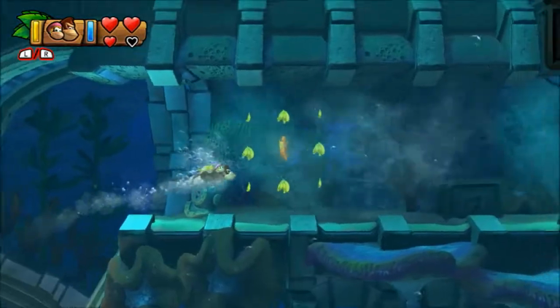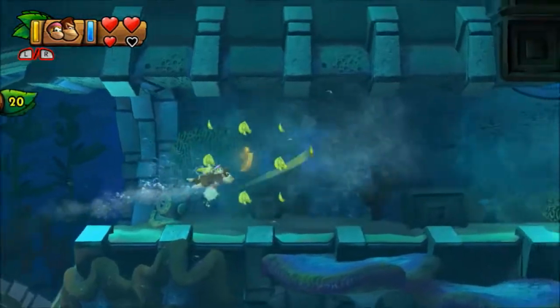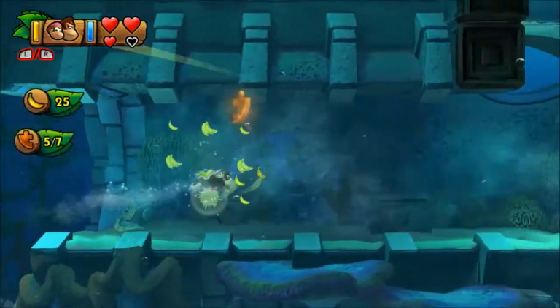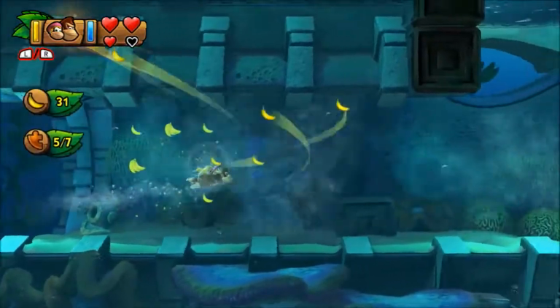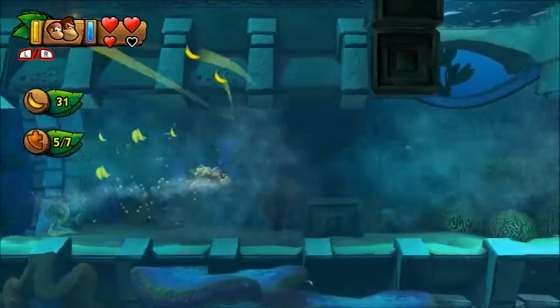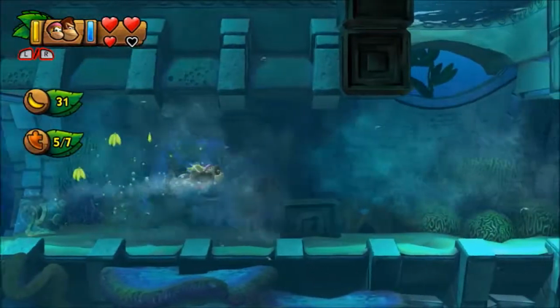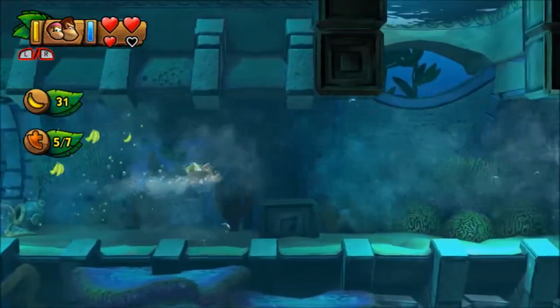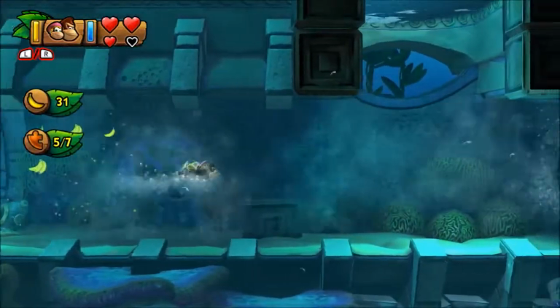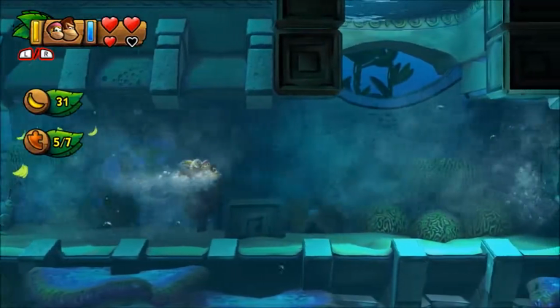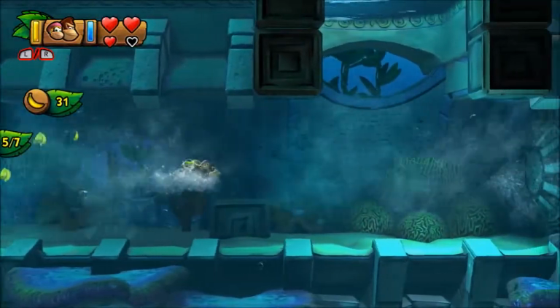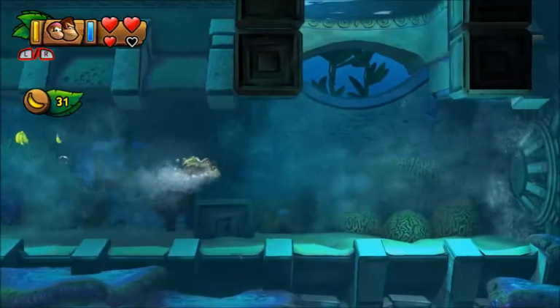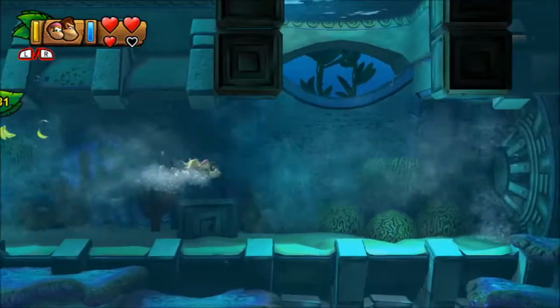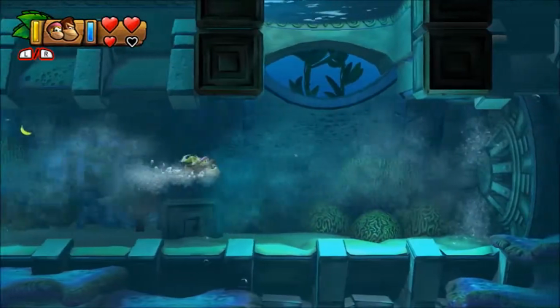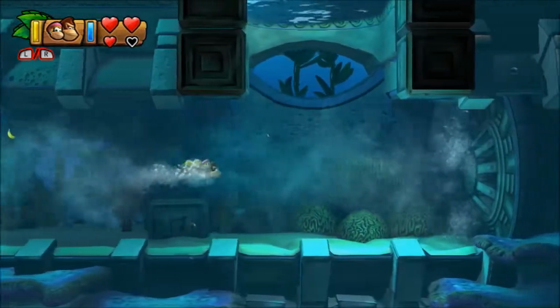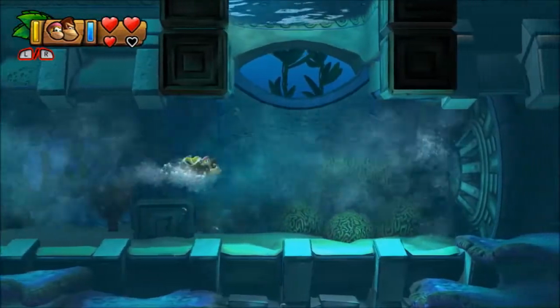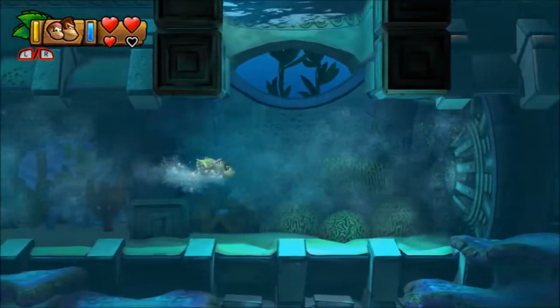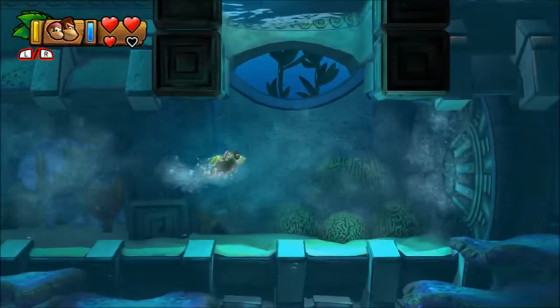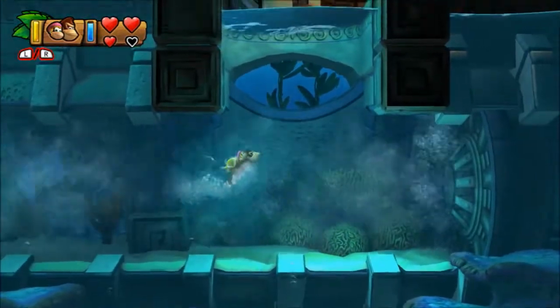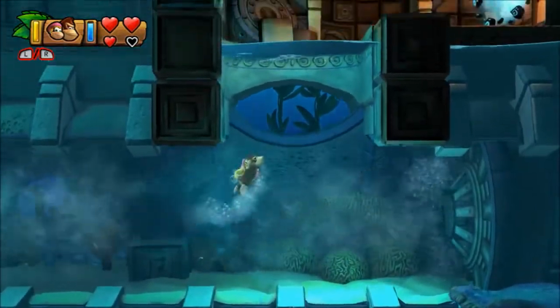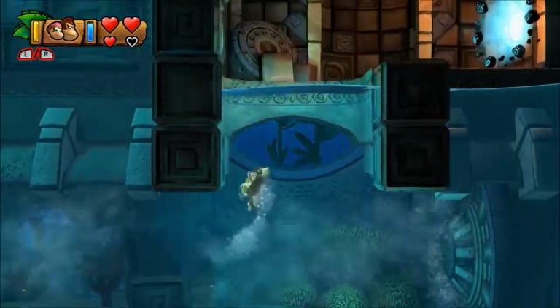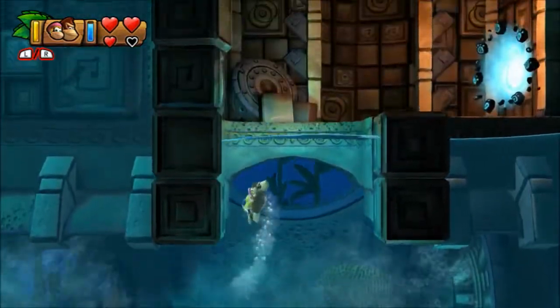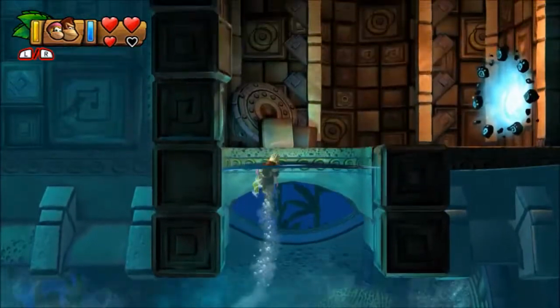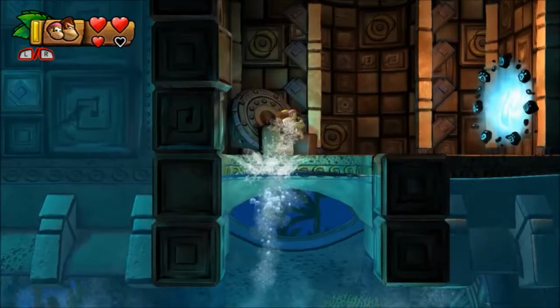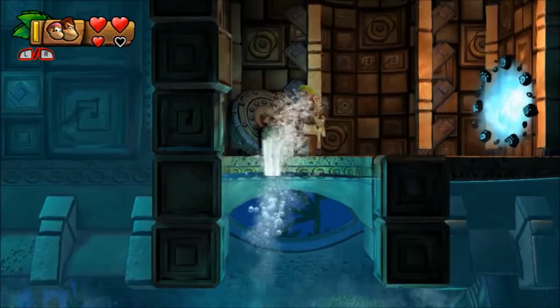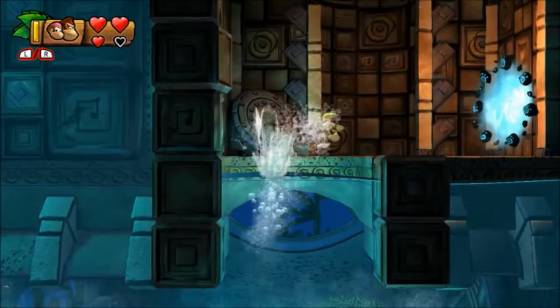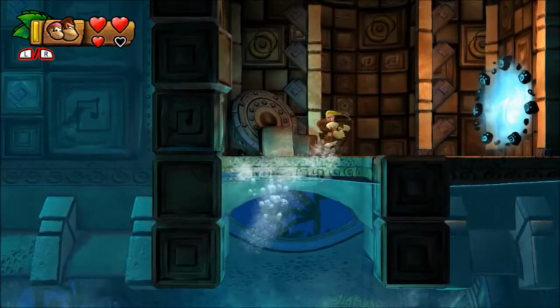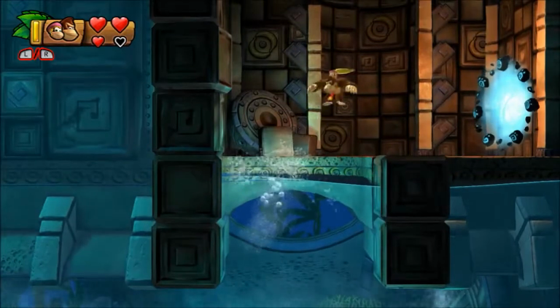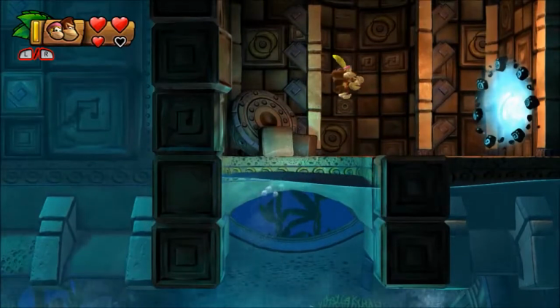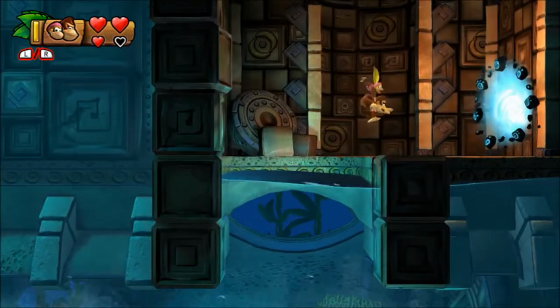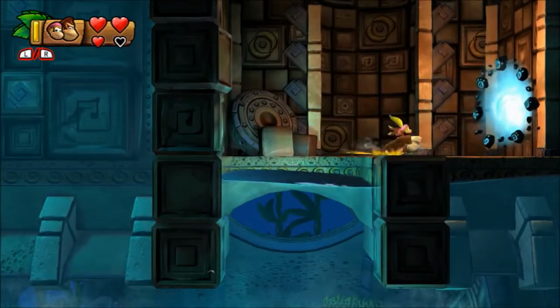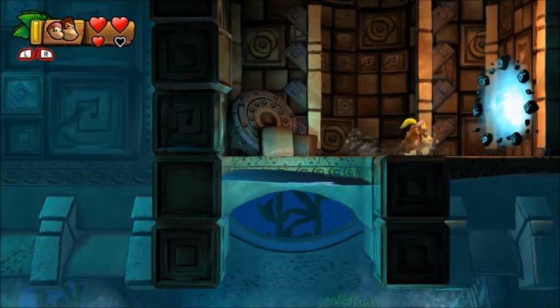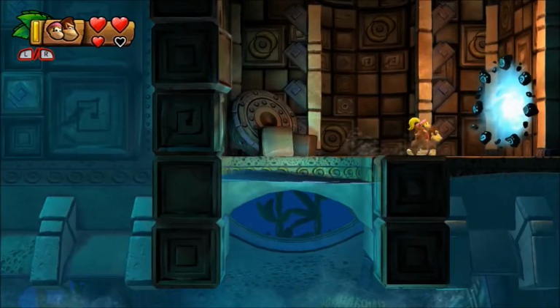Fight against the current — you'll need Dixie Kong to do that. This will take you to a portal leading to a secret goal barrel that unlocks level 4-A Rockin' Relics.